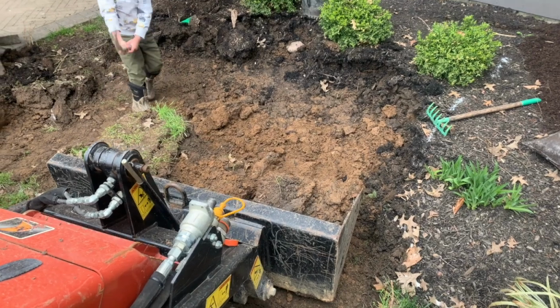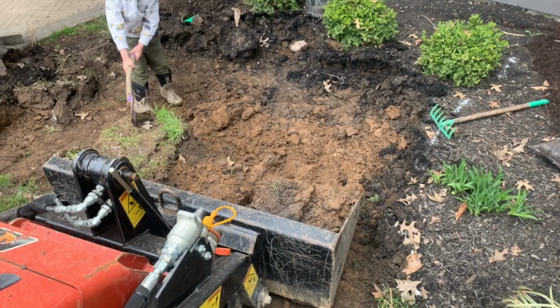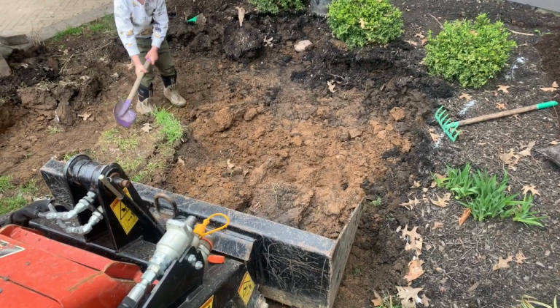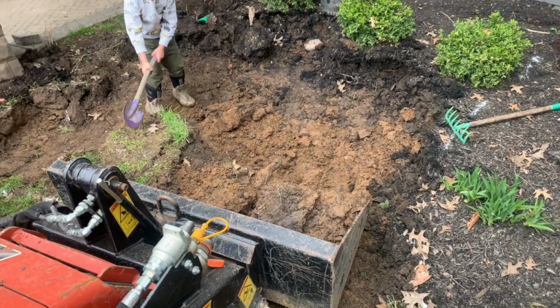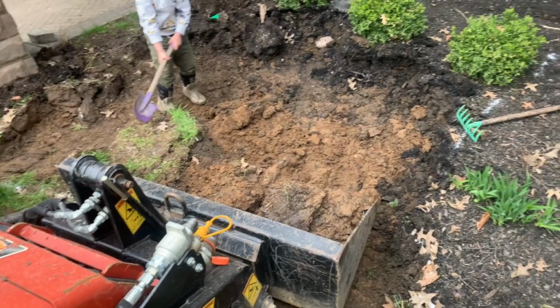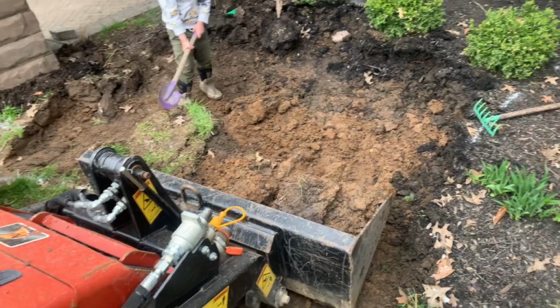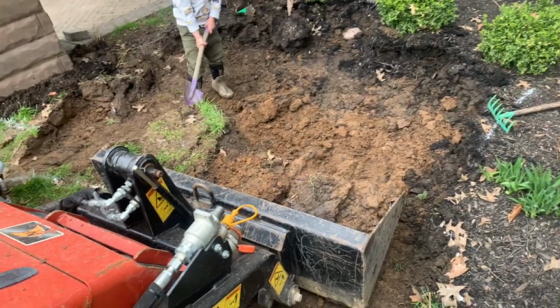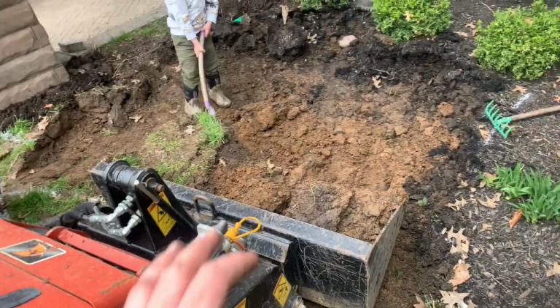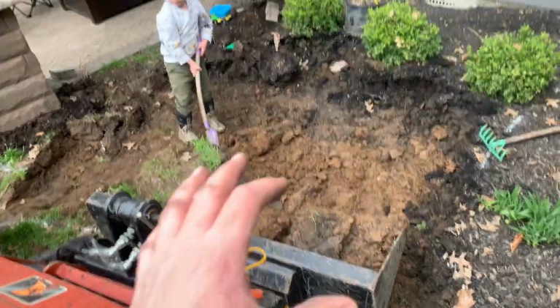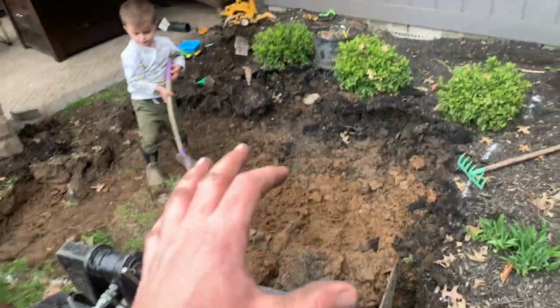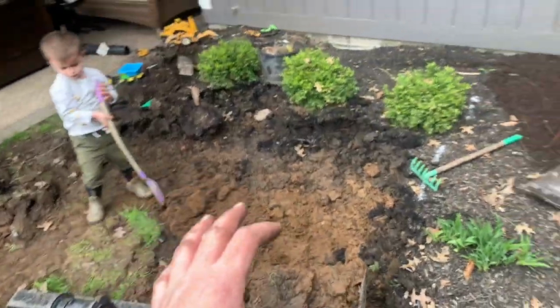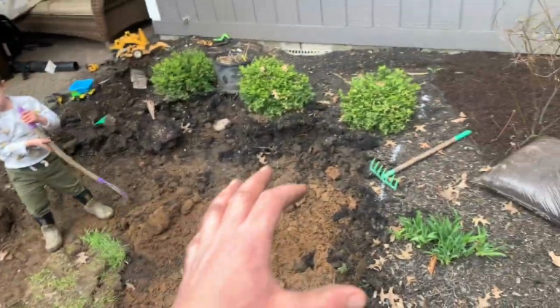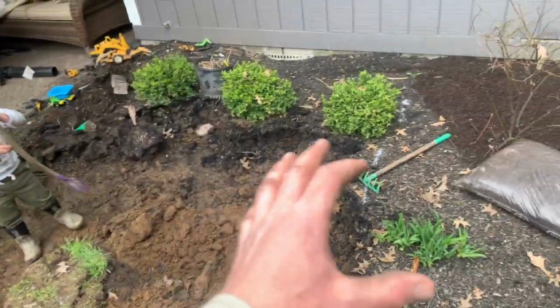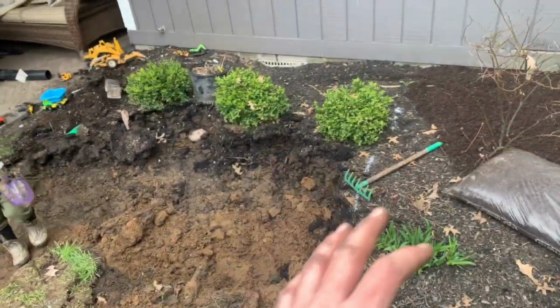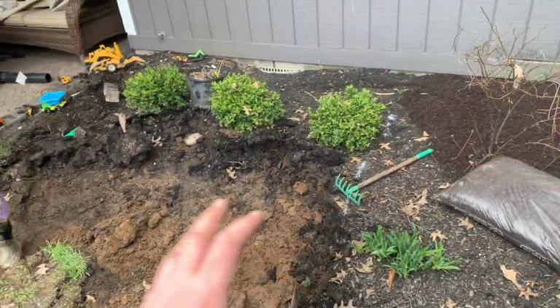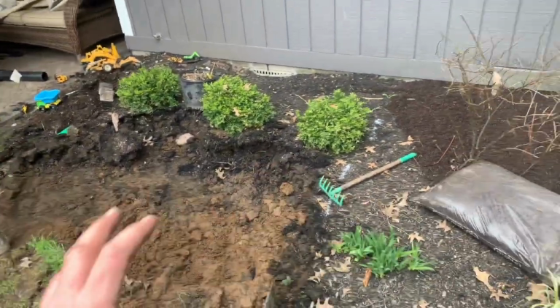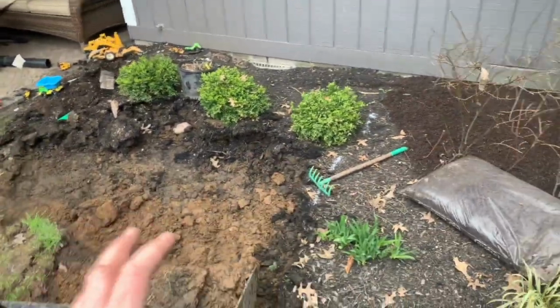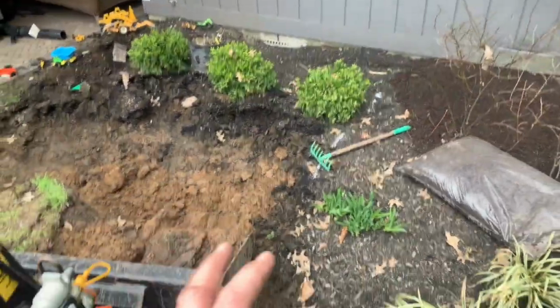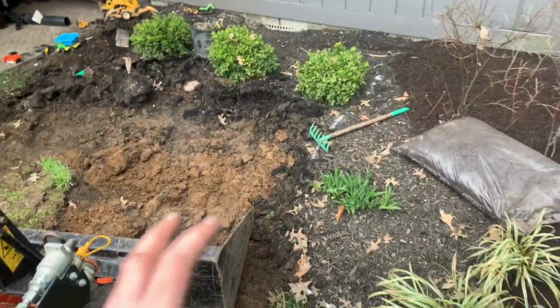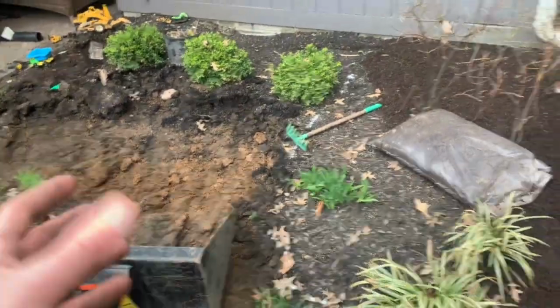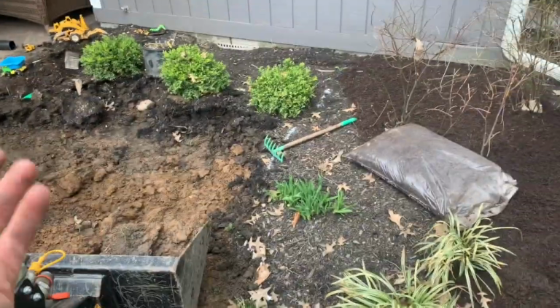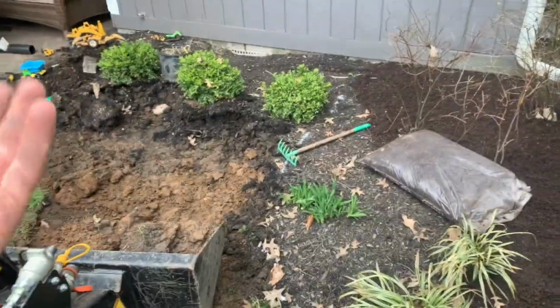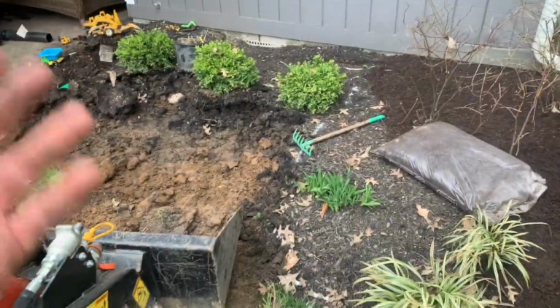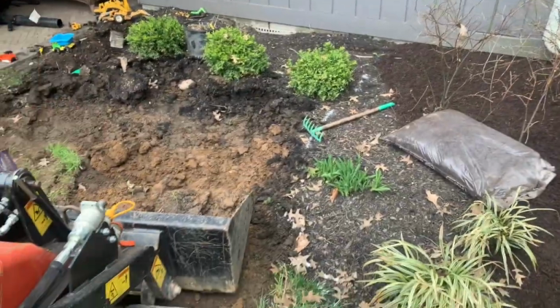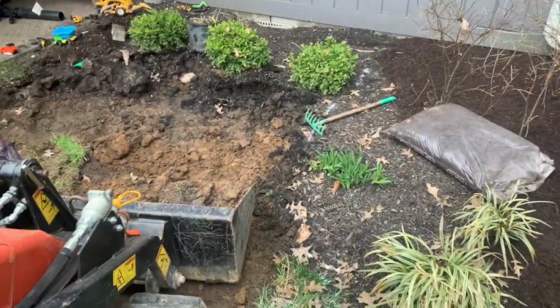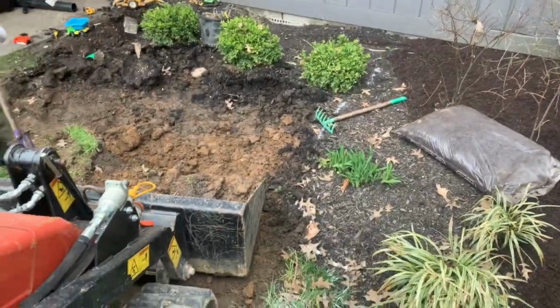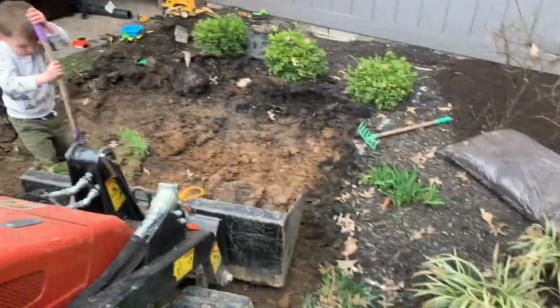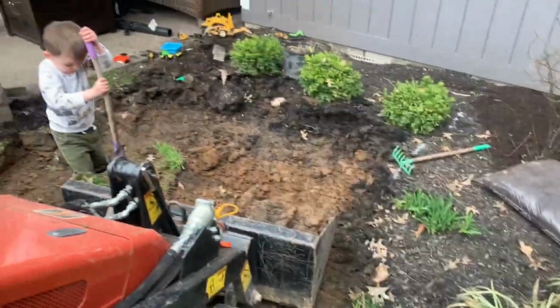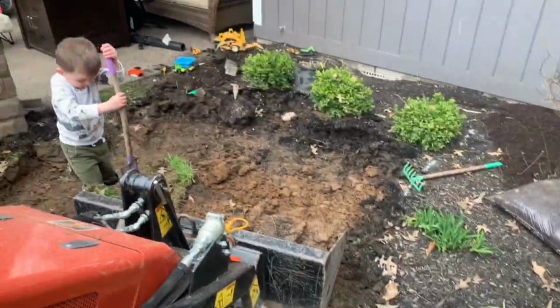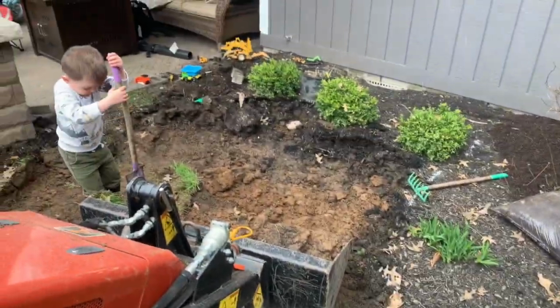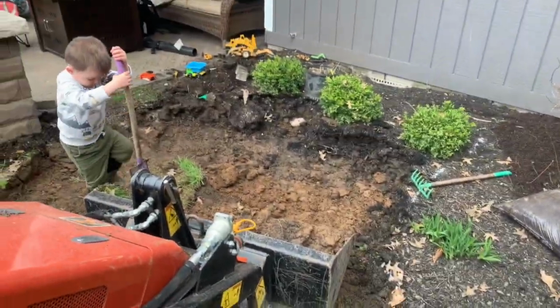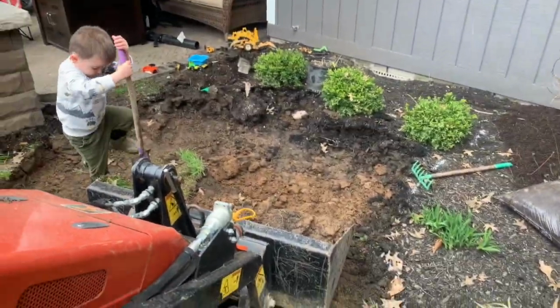Here we are on a project. What are we going to call this thing? Like a kid's play pit? Backyard construction.